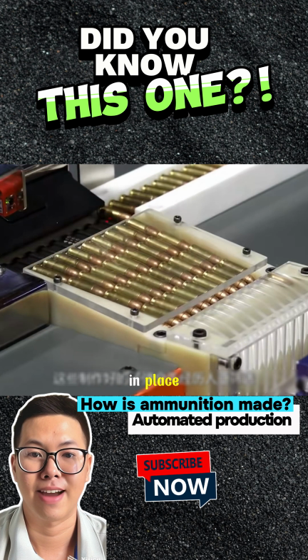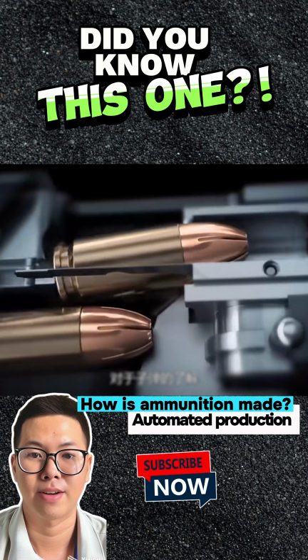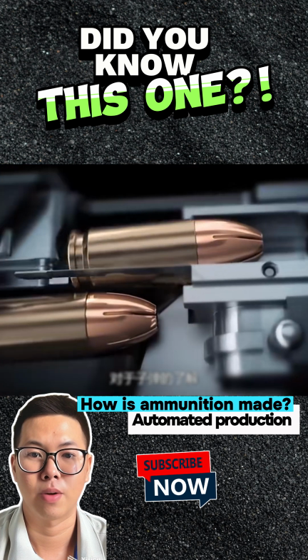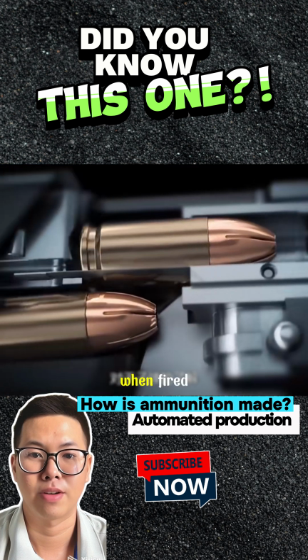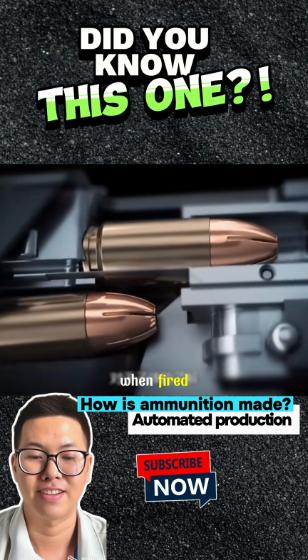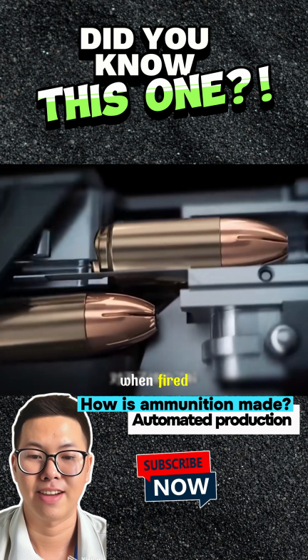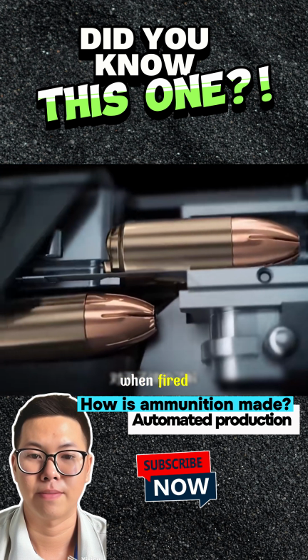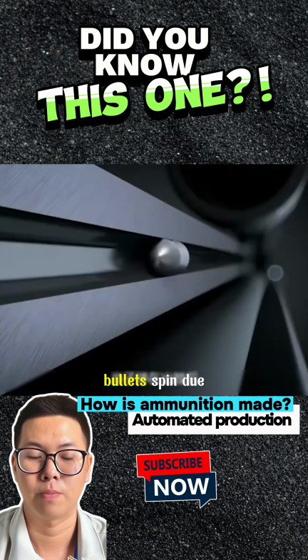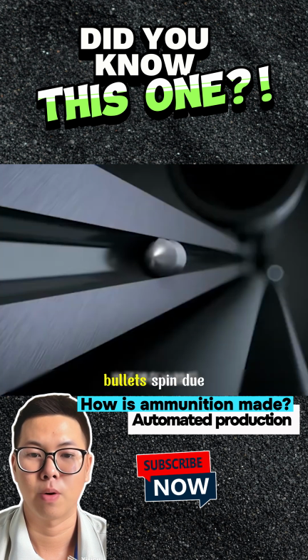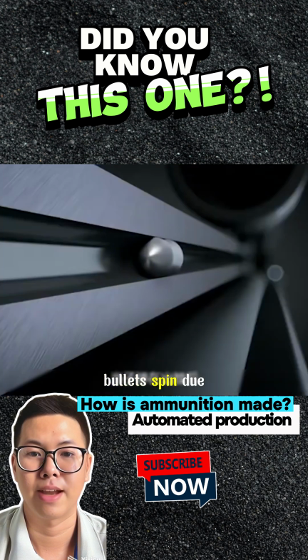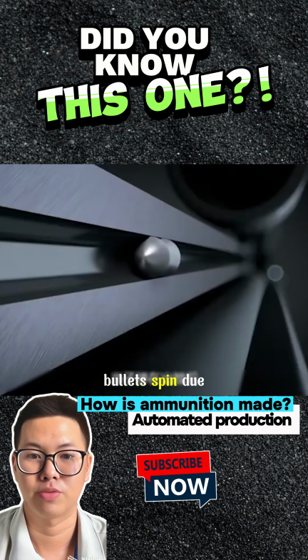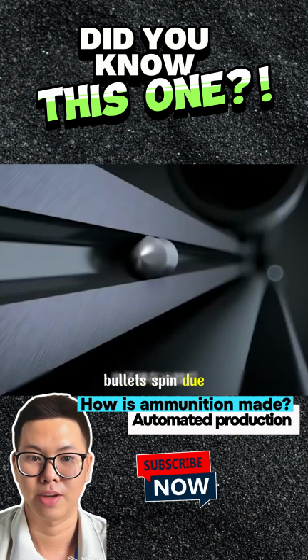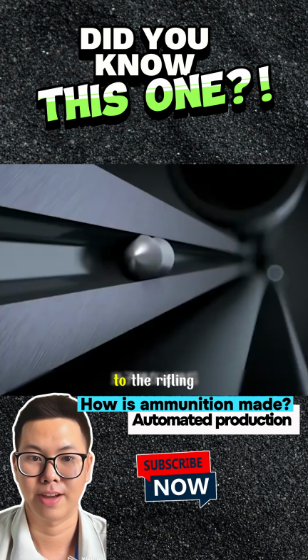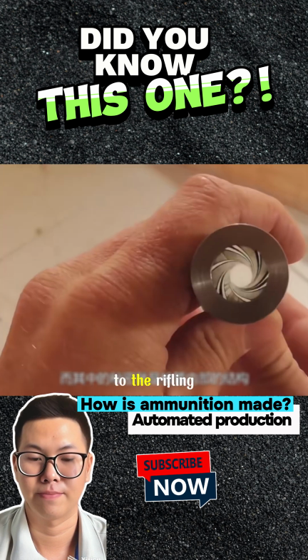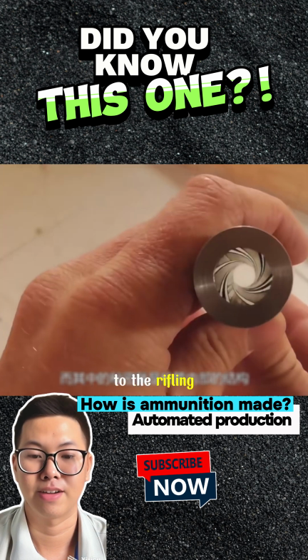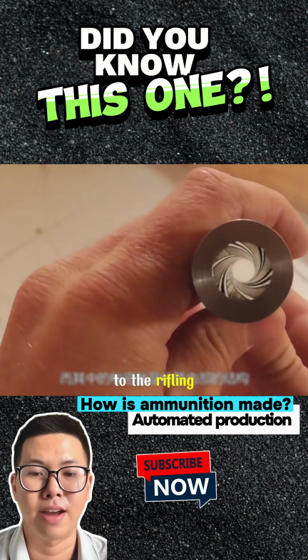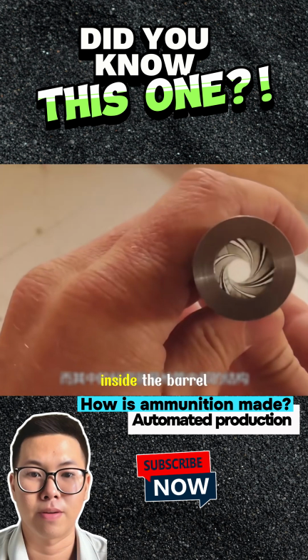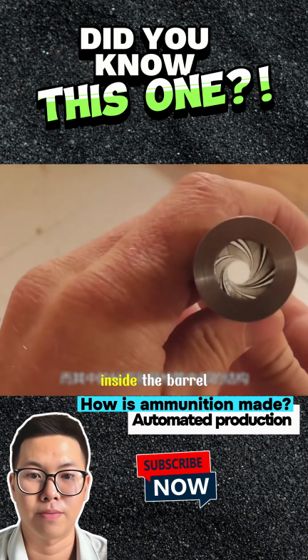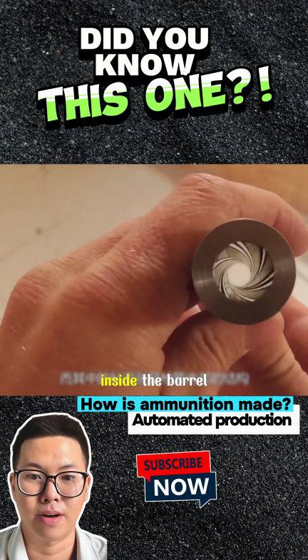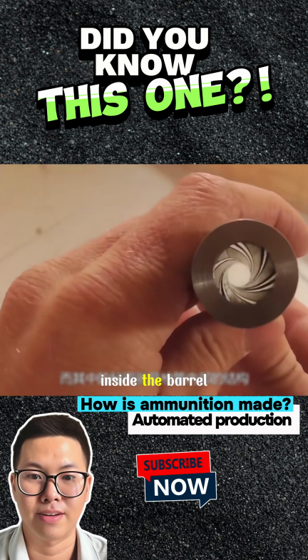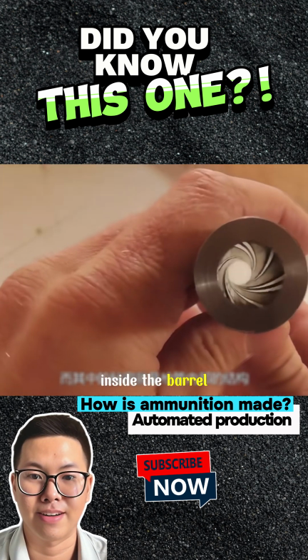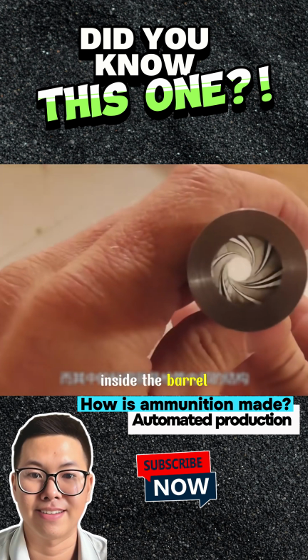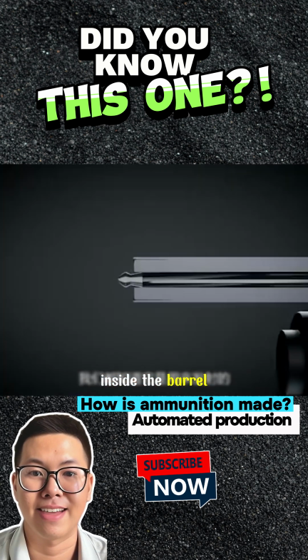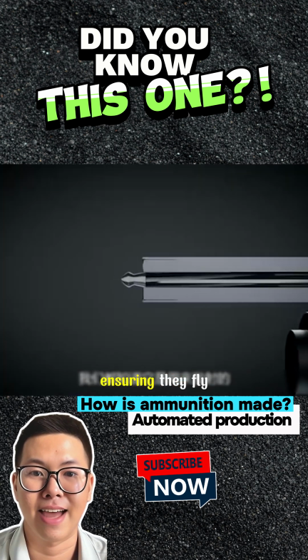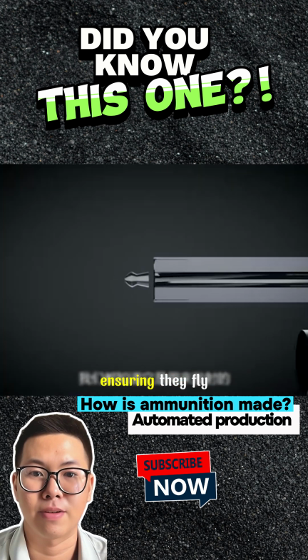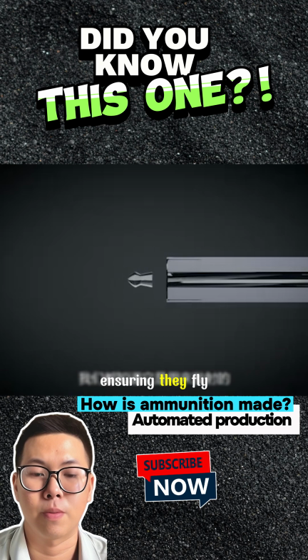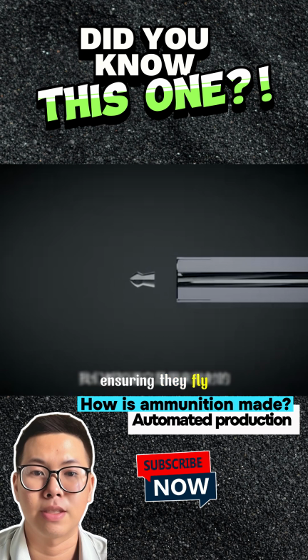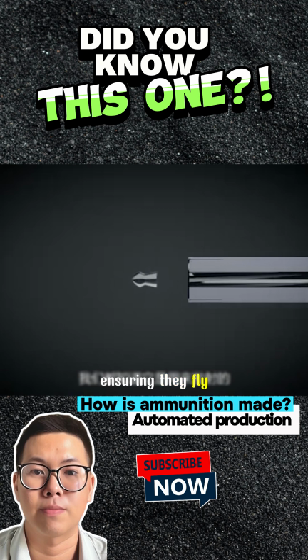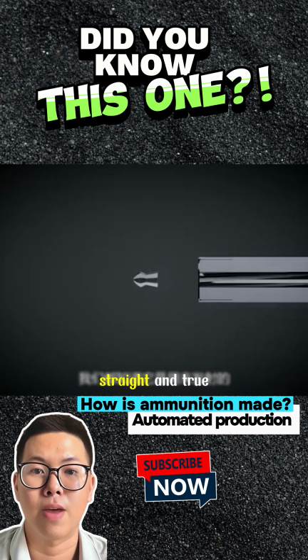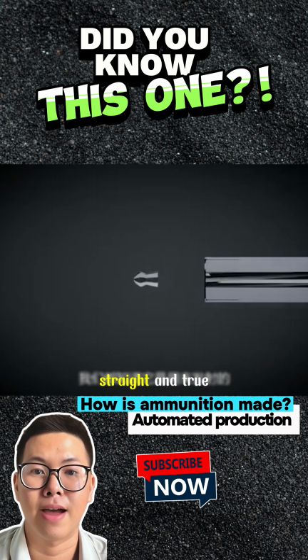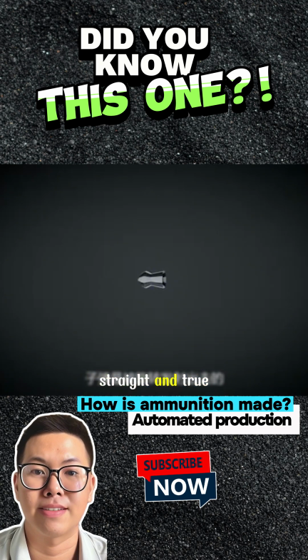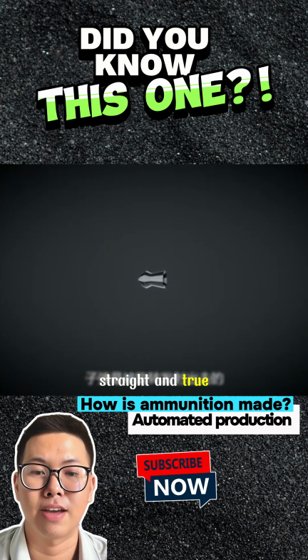When fired, bullets spin due to the rifling inside the barrel, ensuring they fly straight and true.